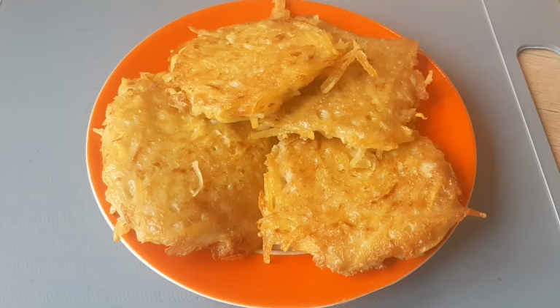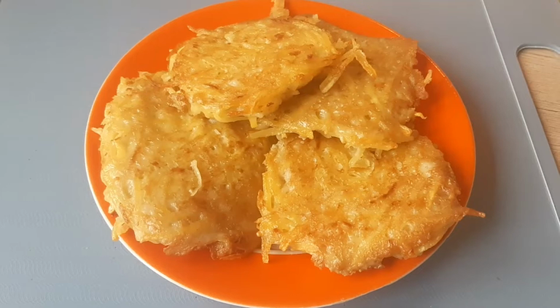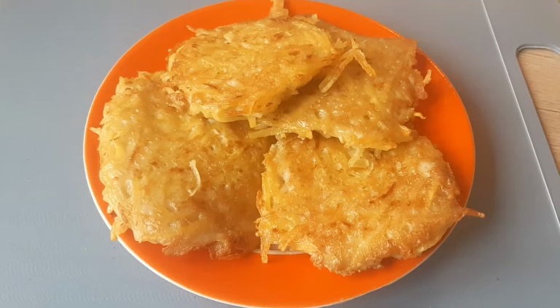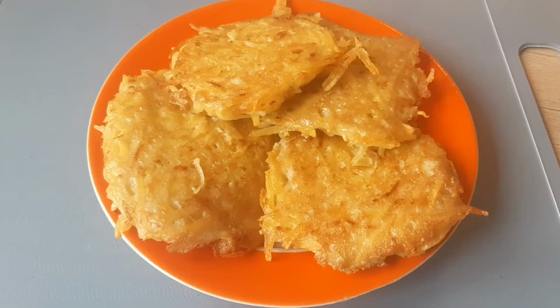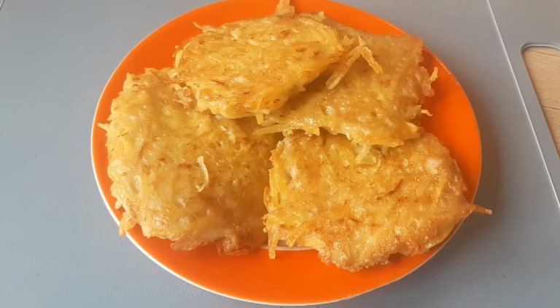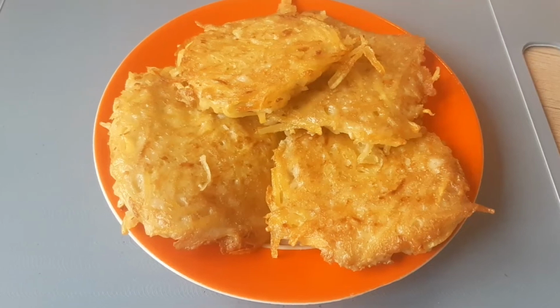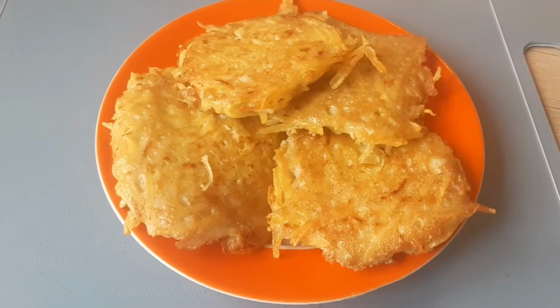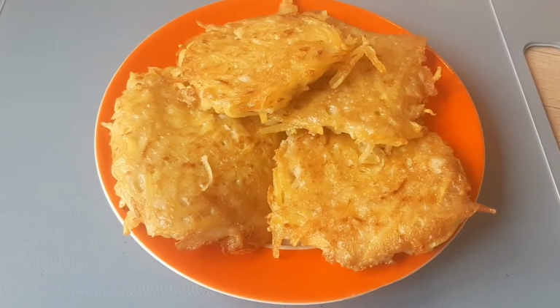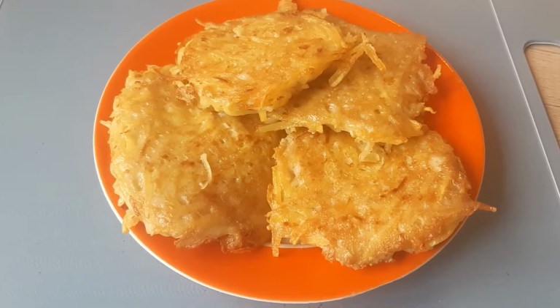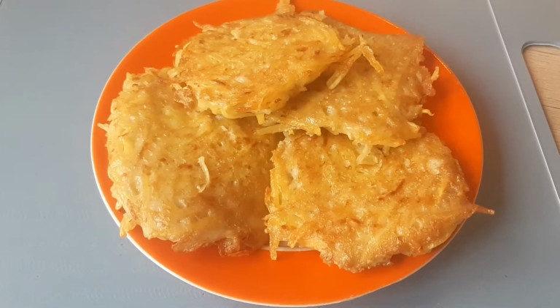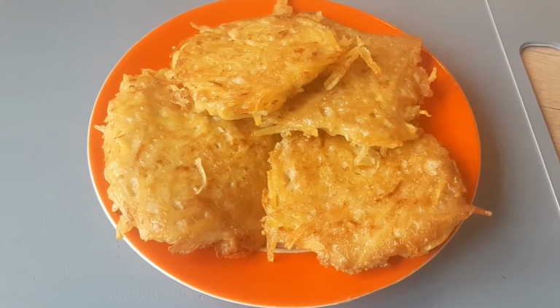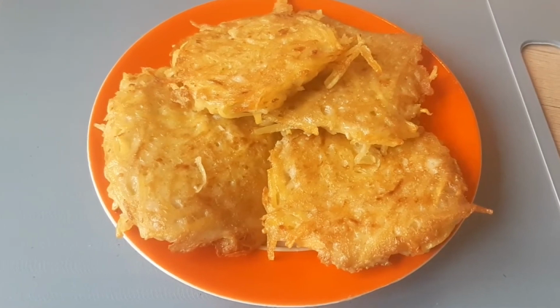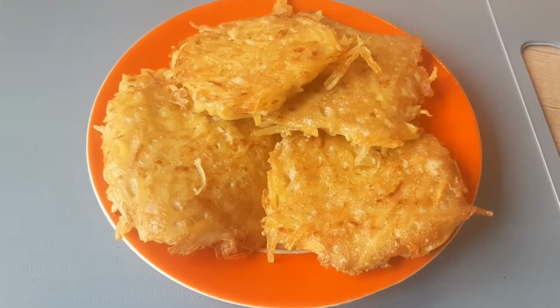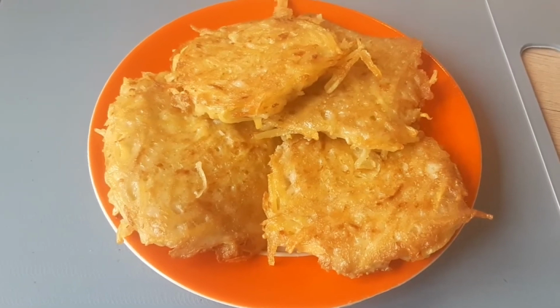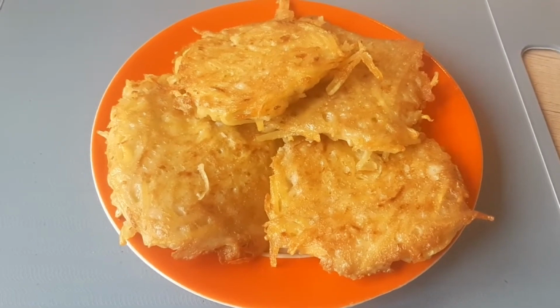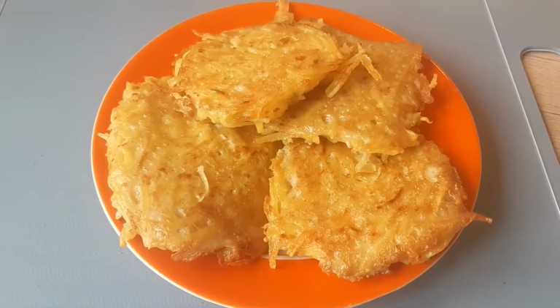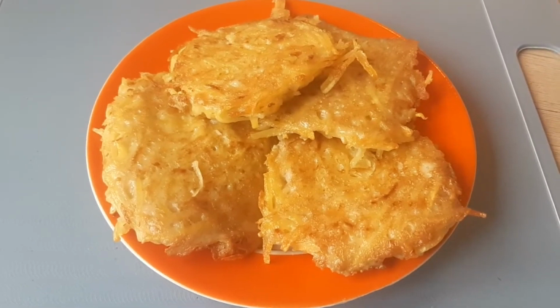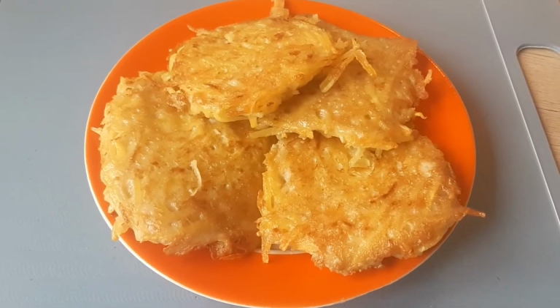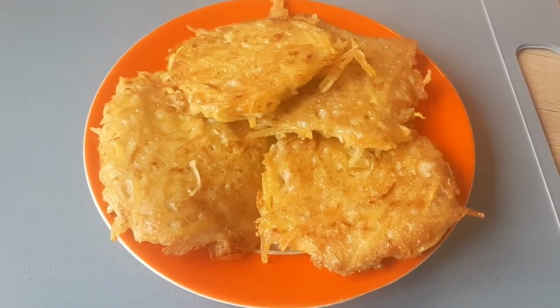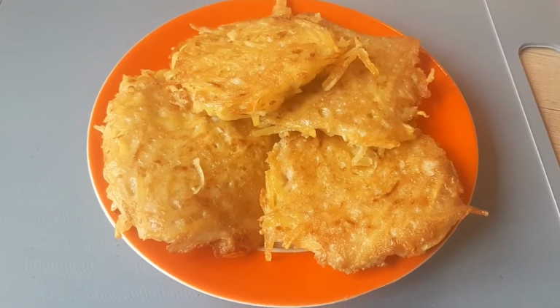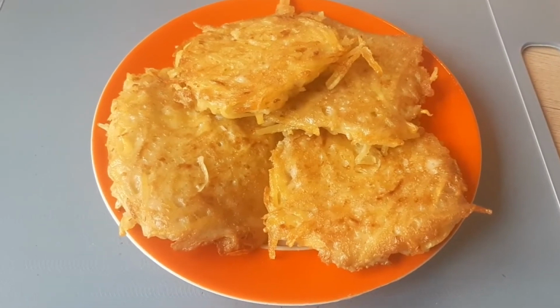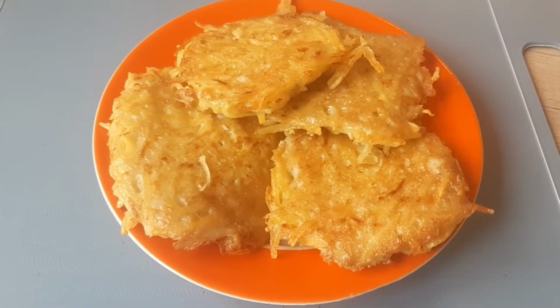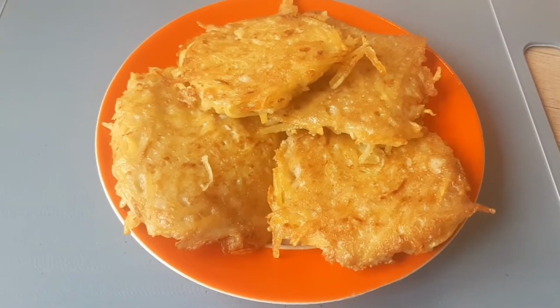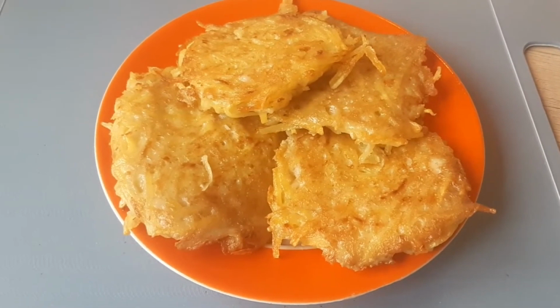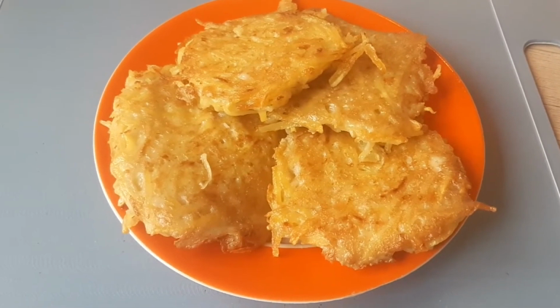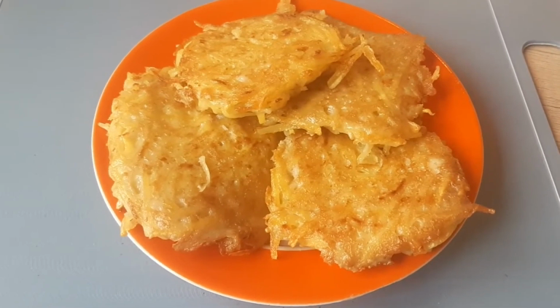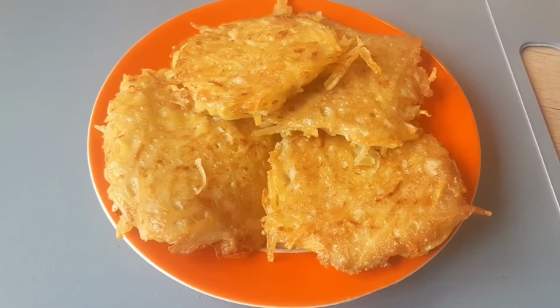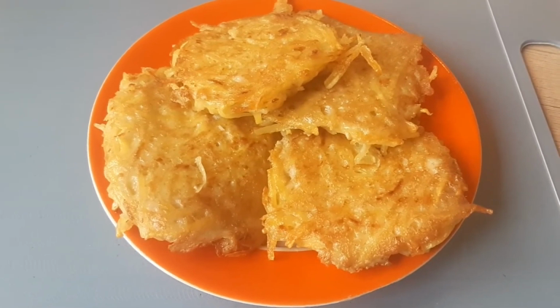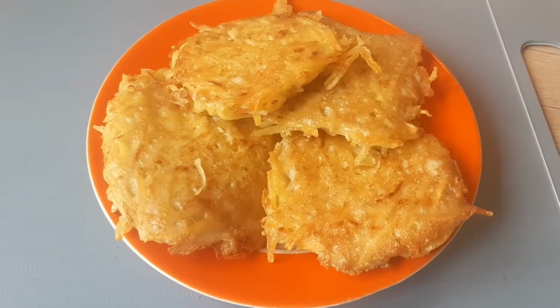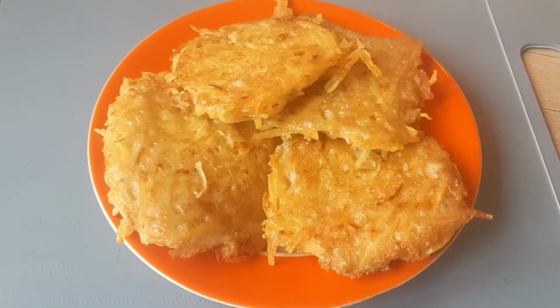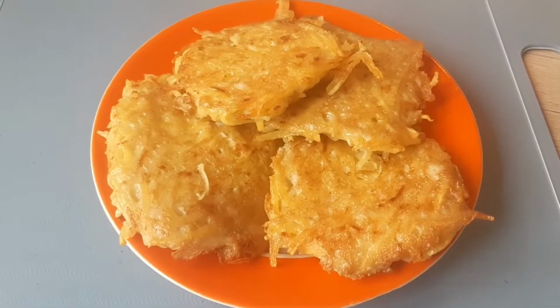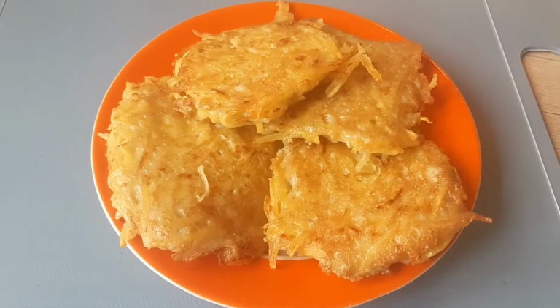Hi everyone! Today we are going to make potato pancakes. Let's cook together! Join us!